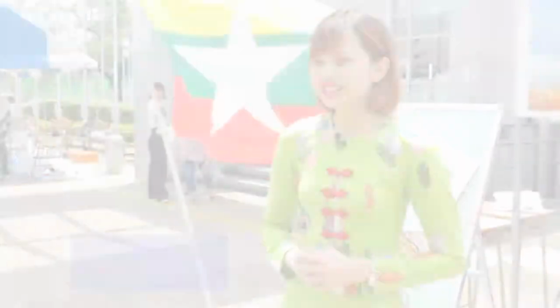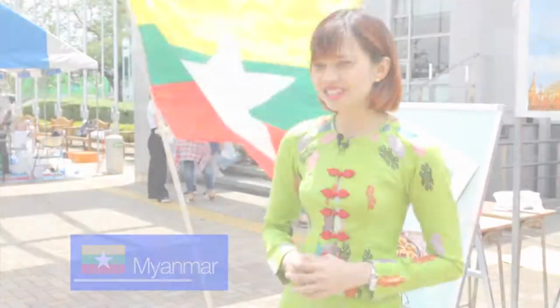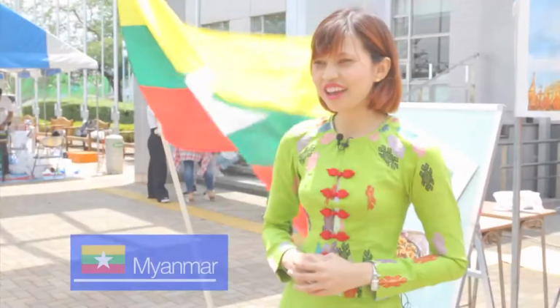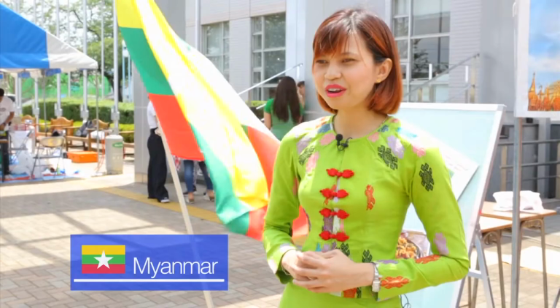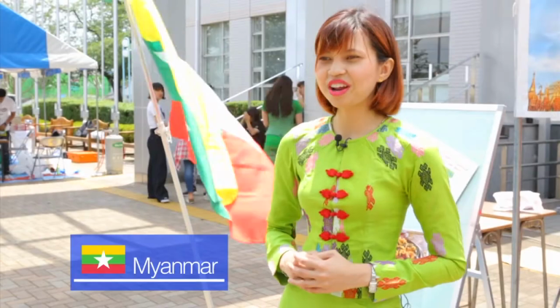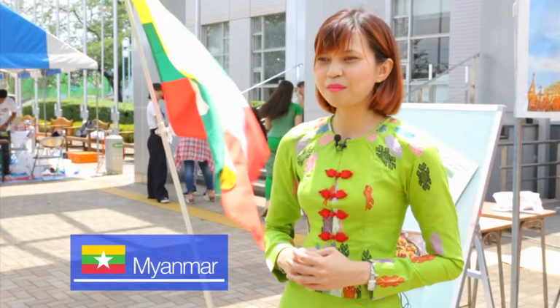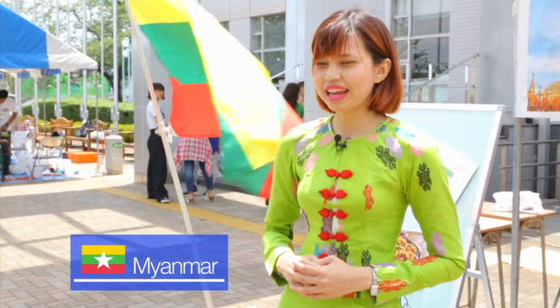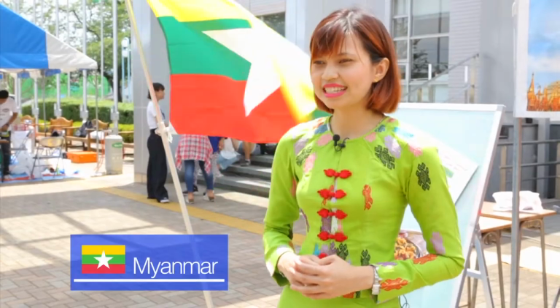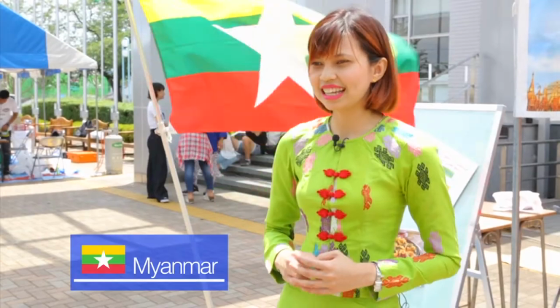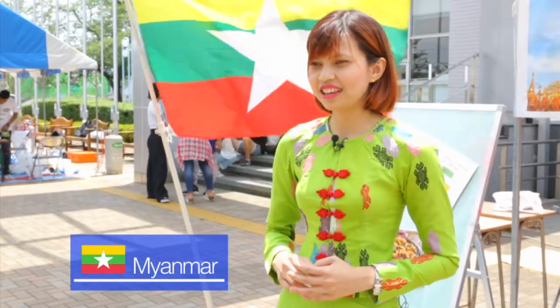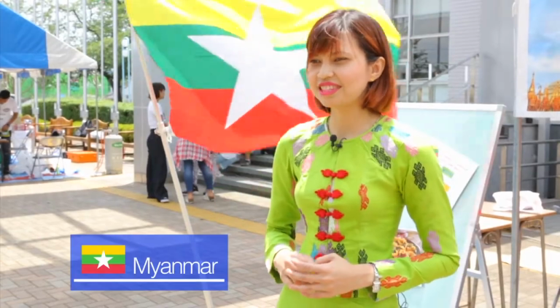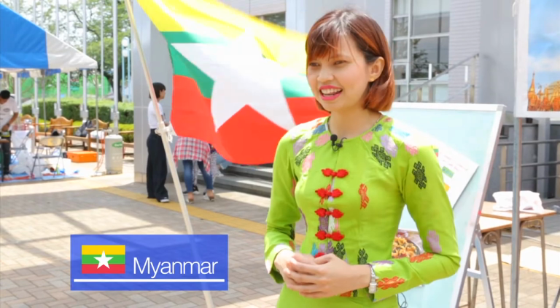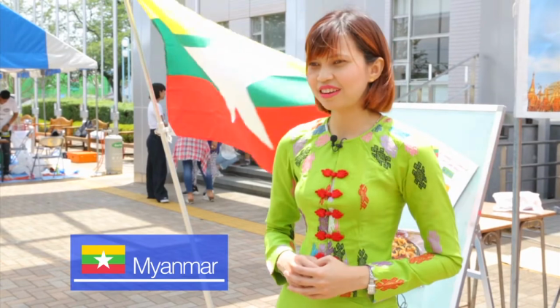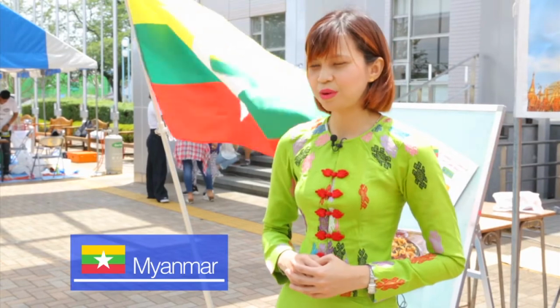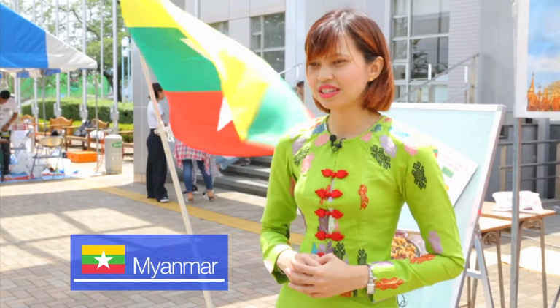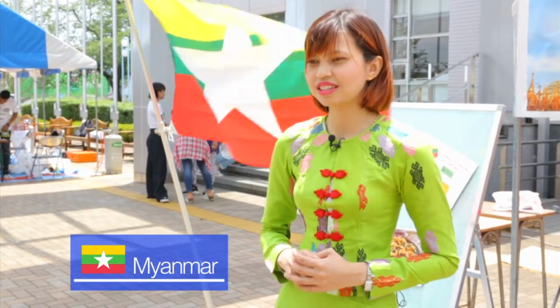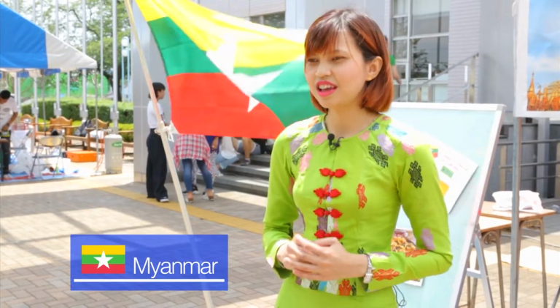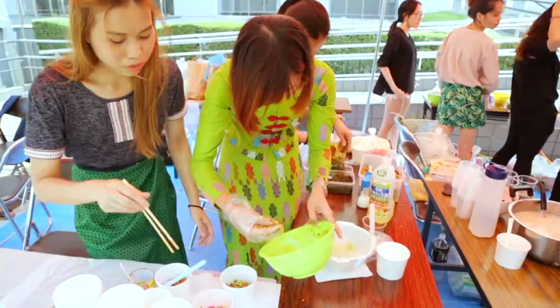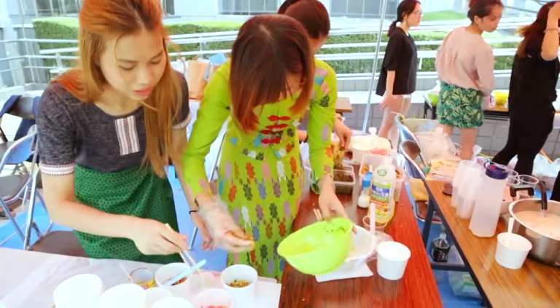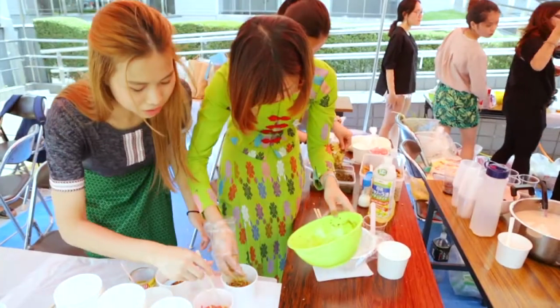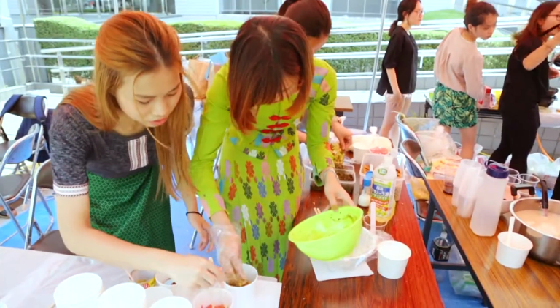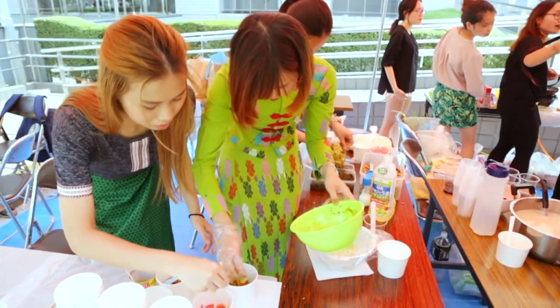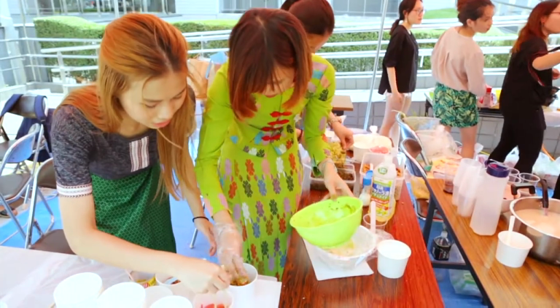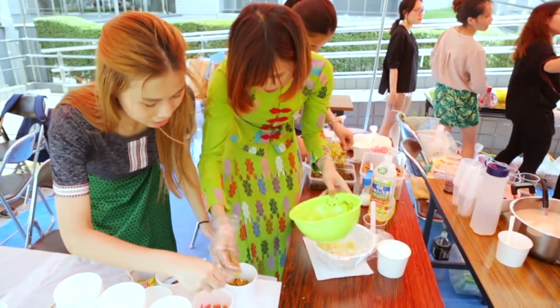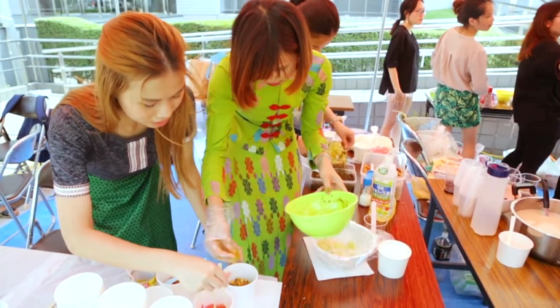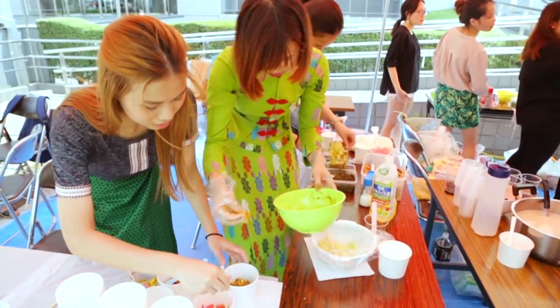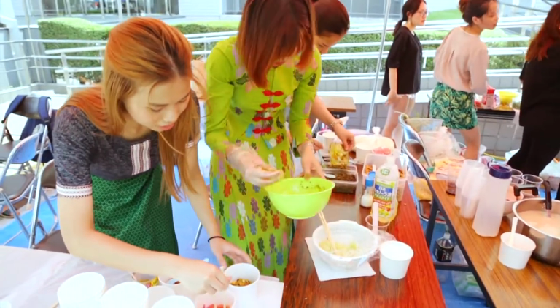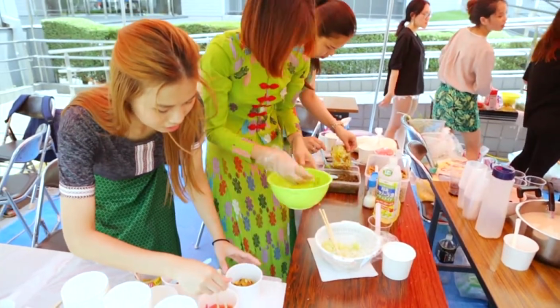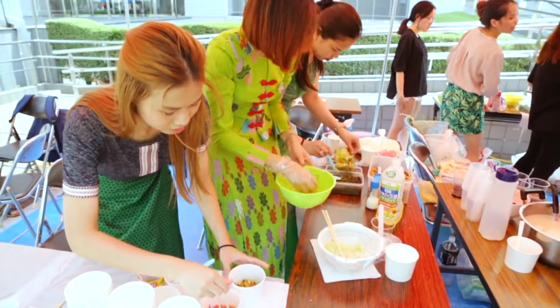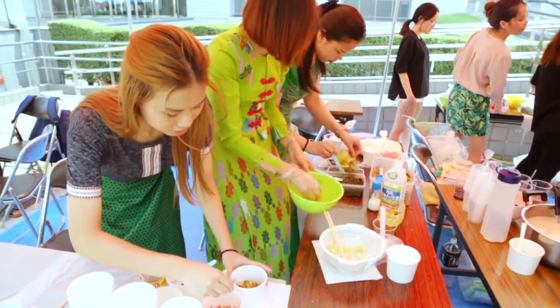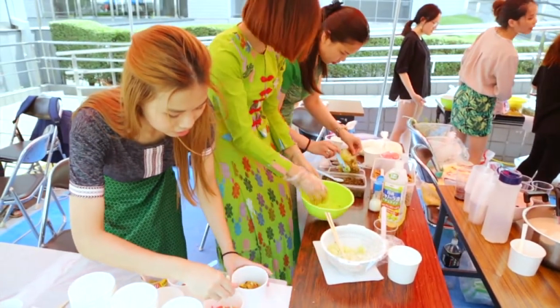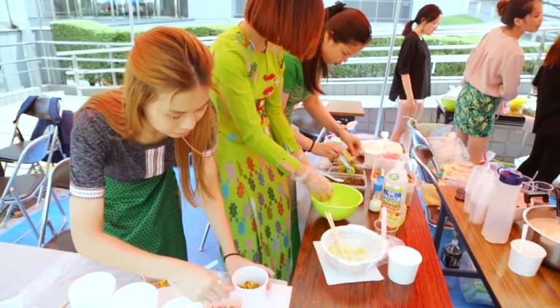Today we're gonna make tea leaf salad, which is very healthy and traditional food of Myanmar.